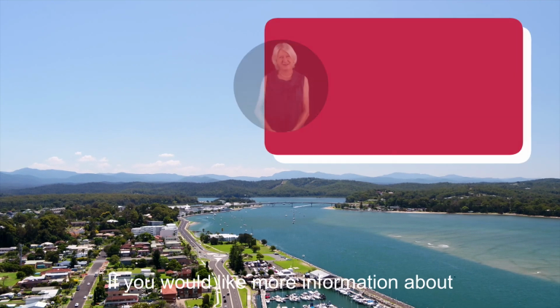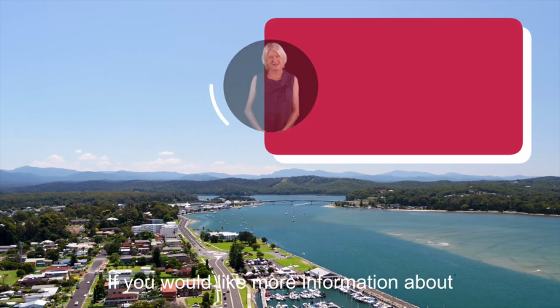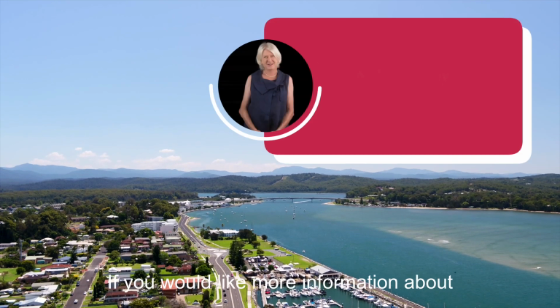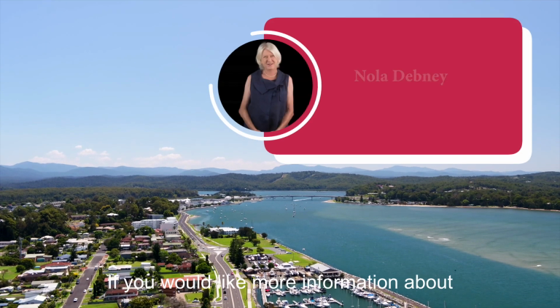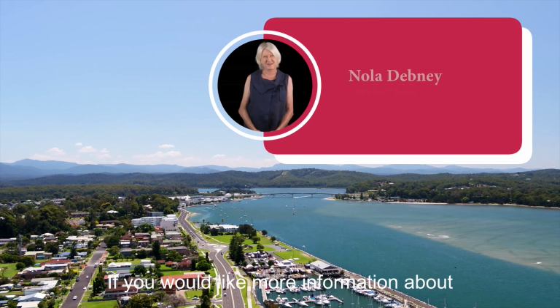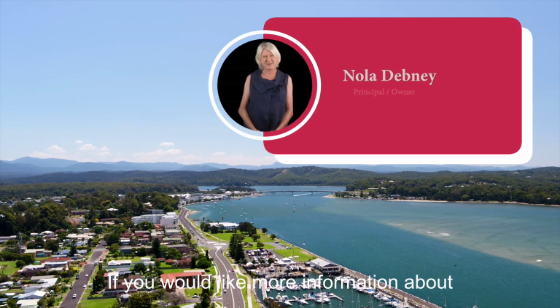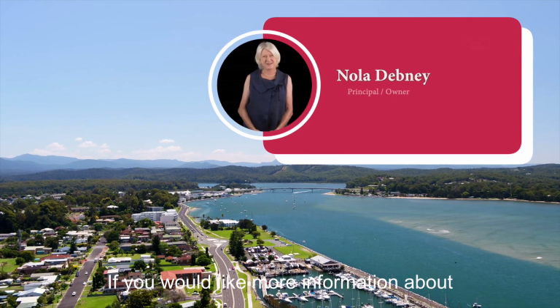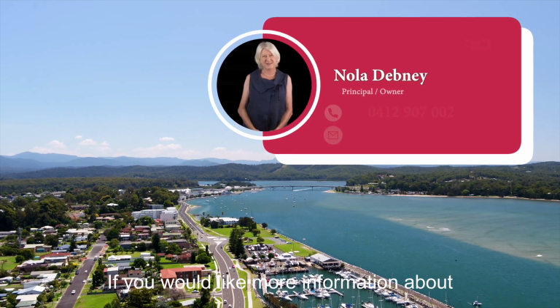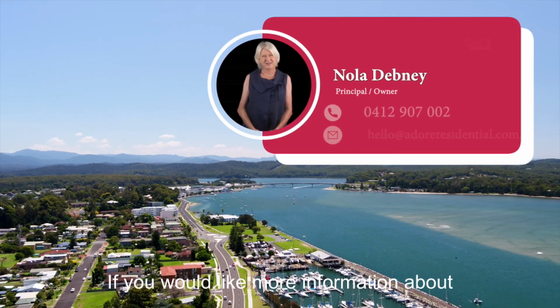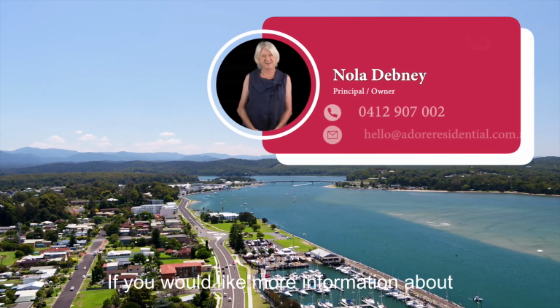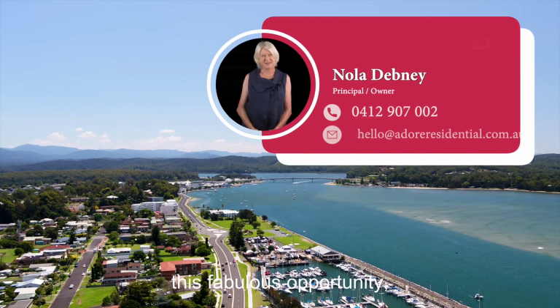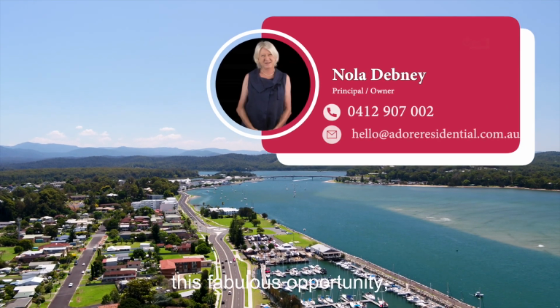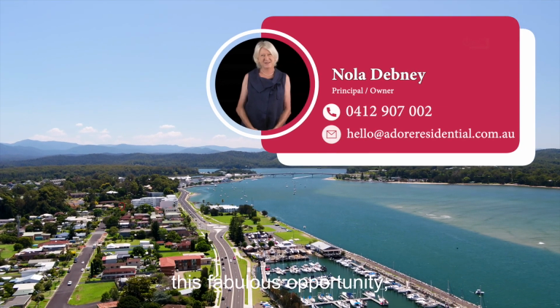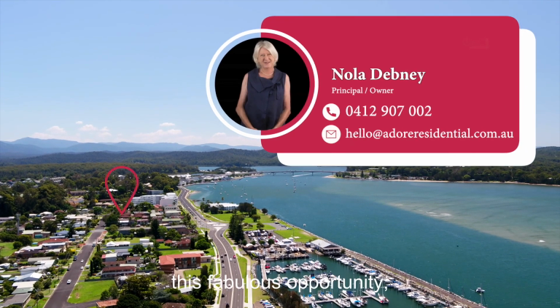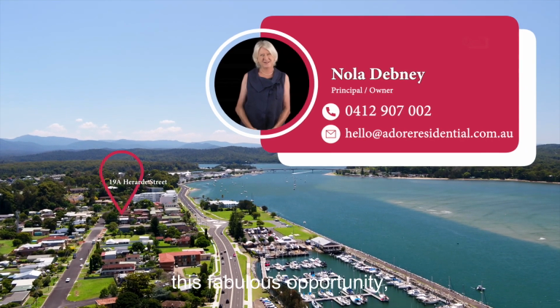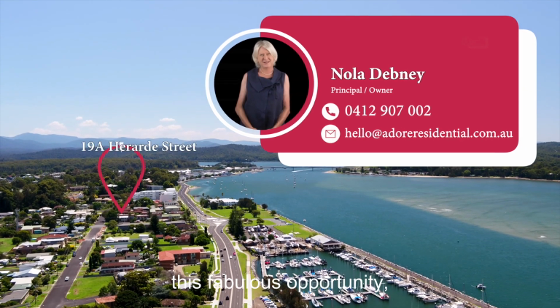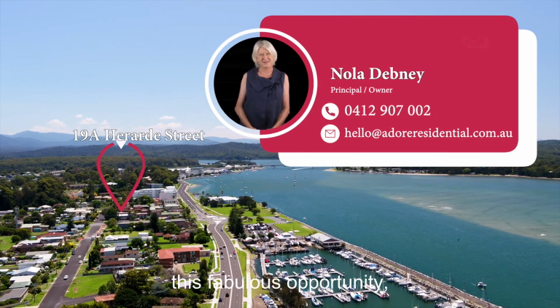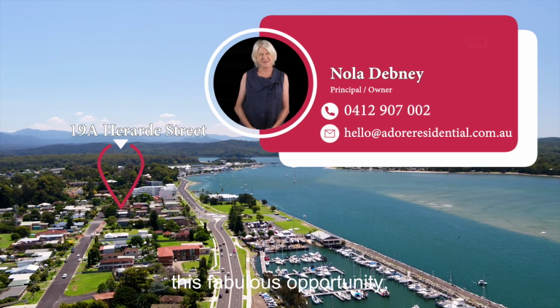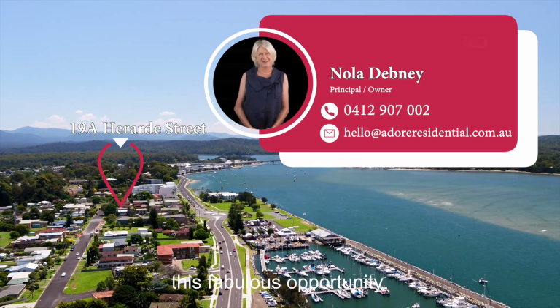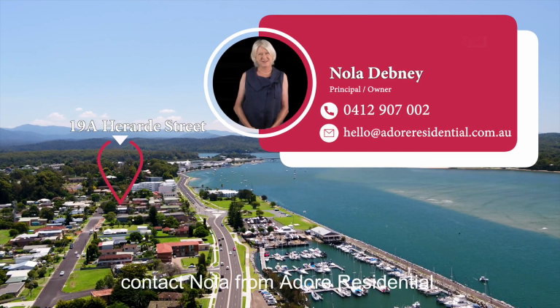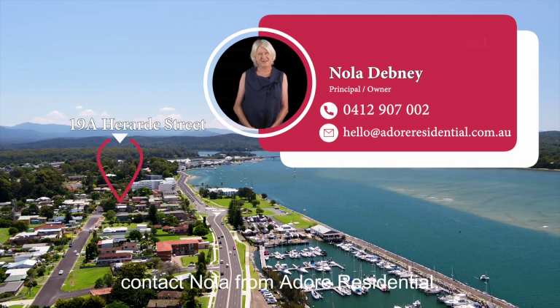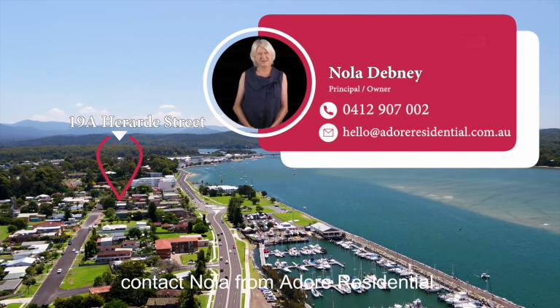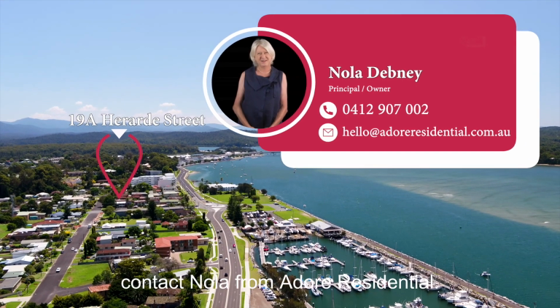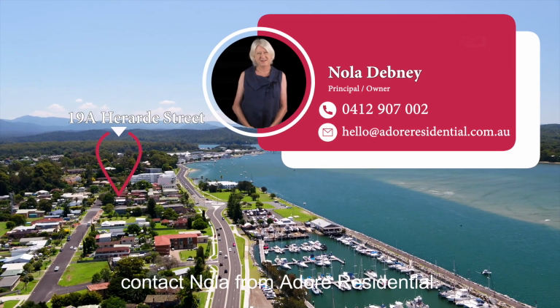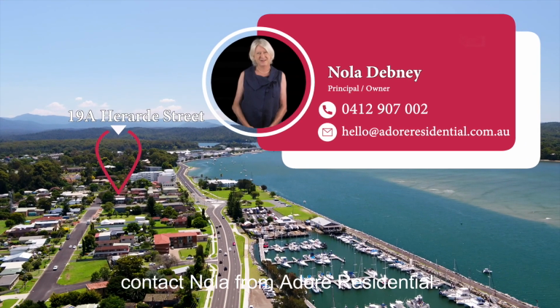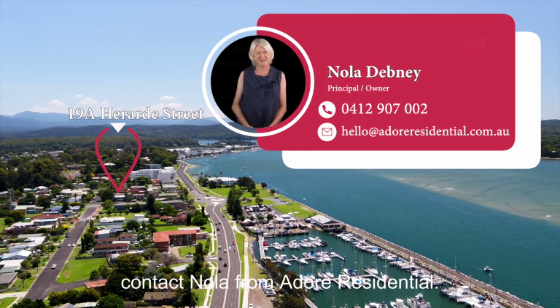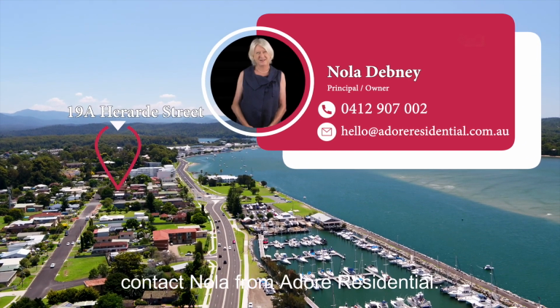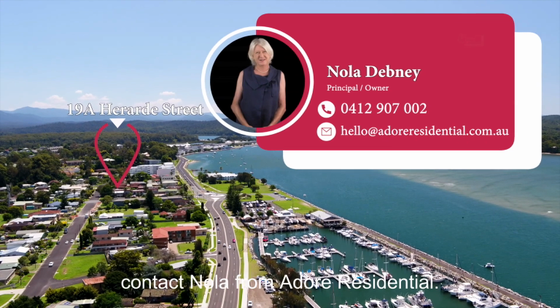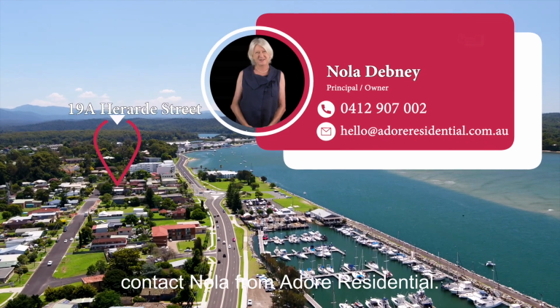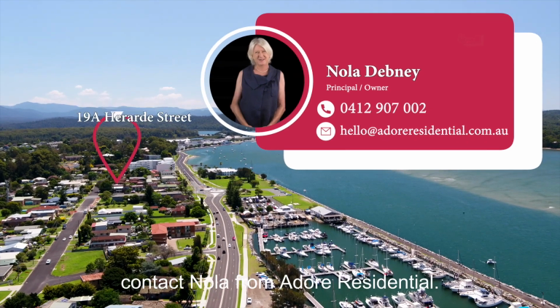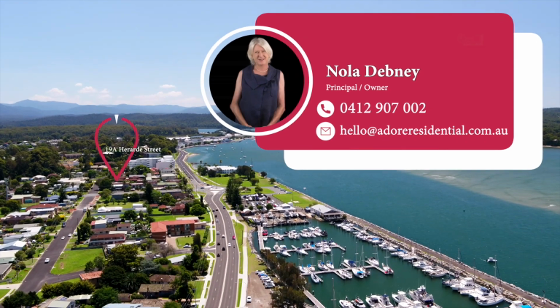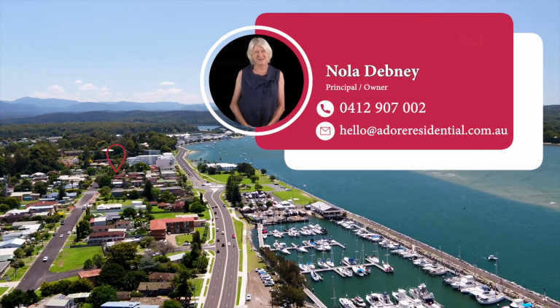If you would like more information about this fabulous opportunity, contact Nola from Adore Residential.